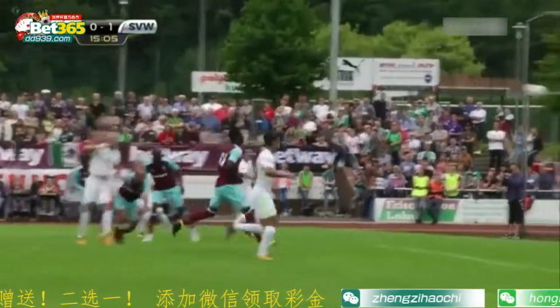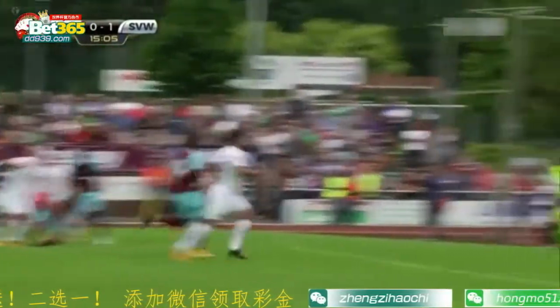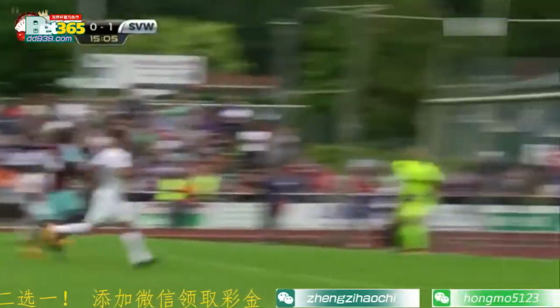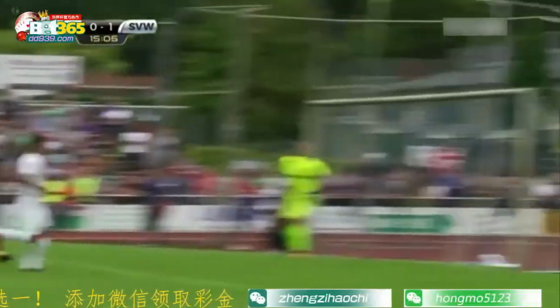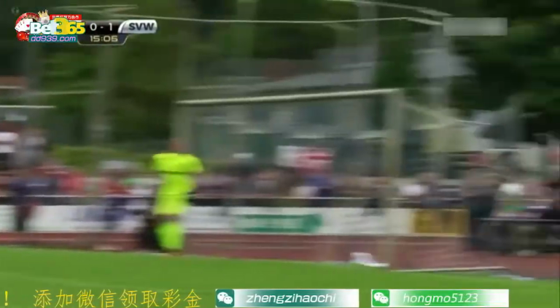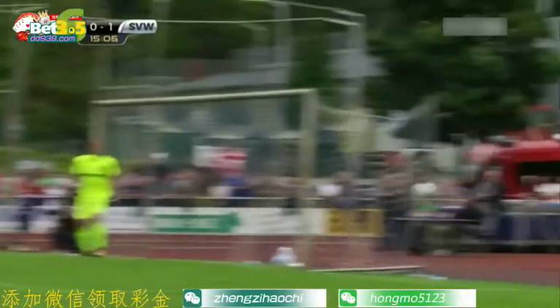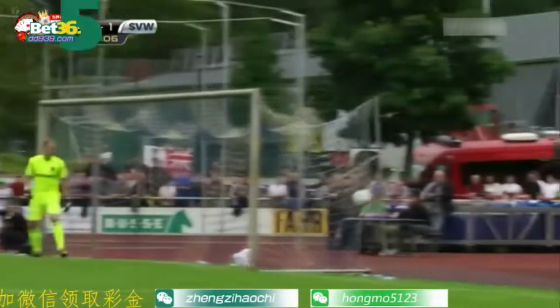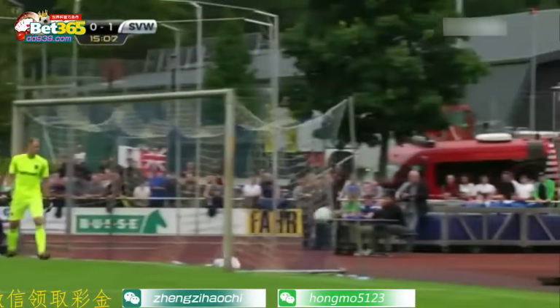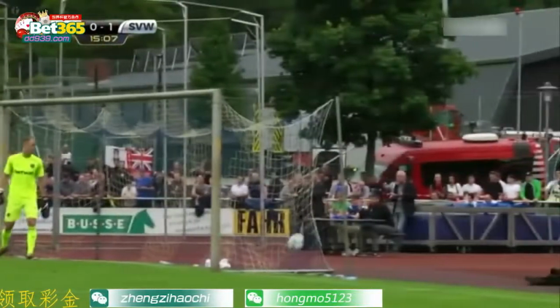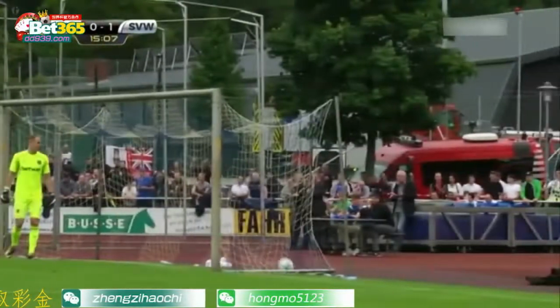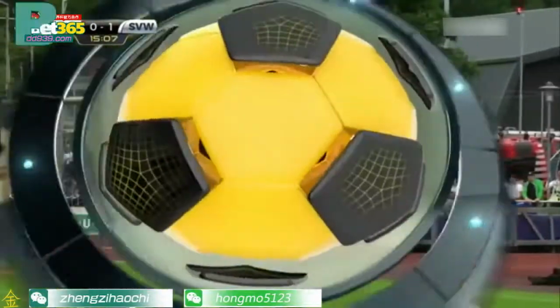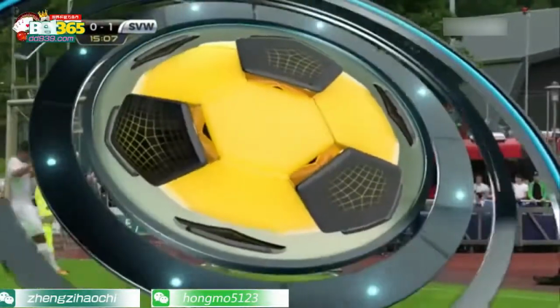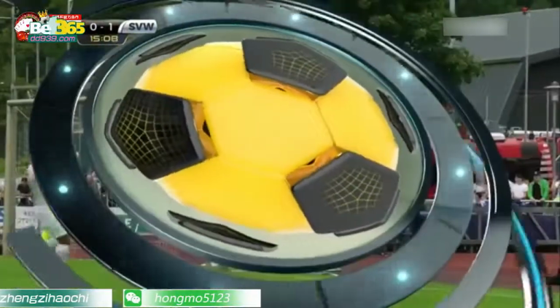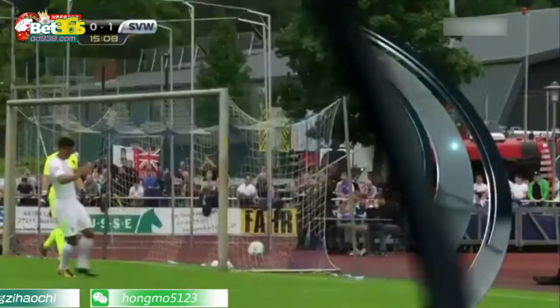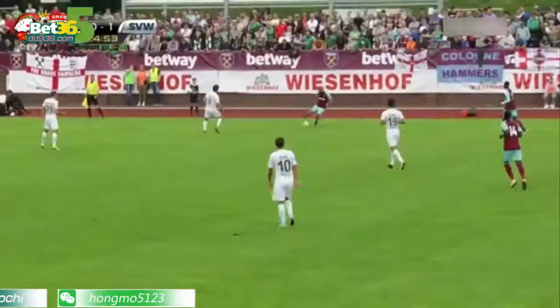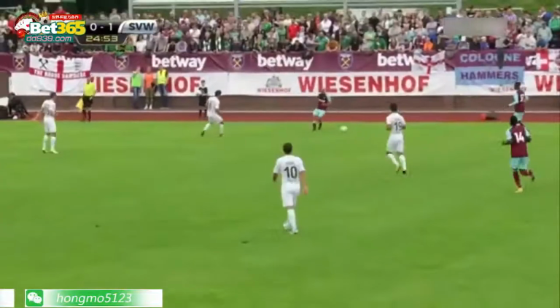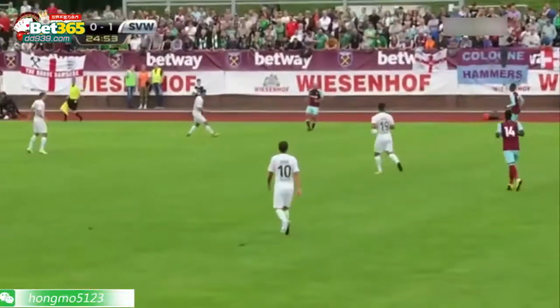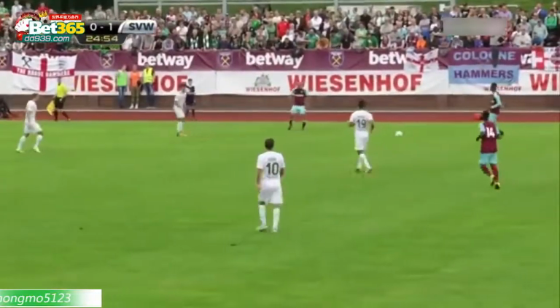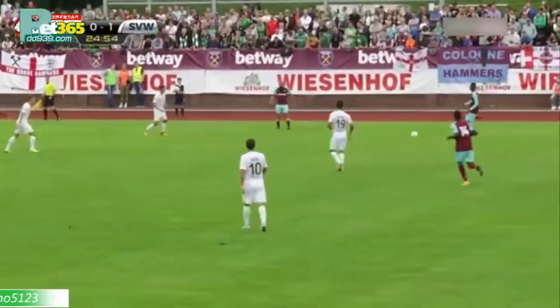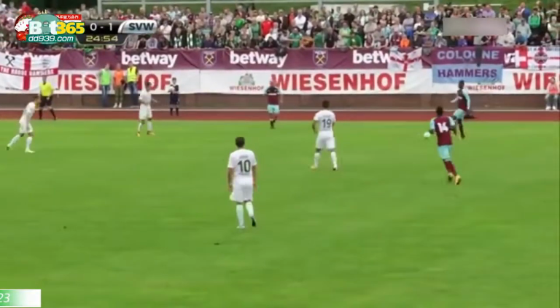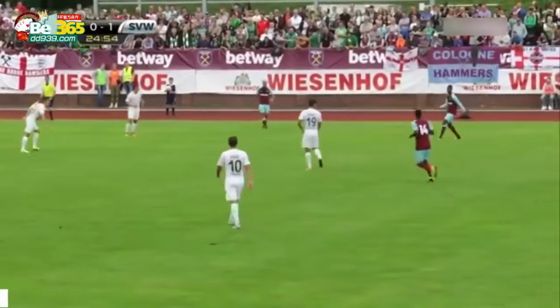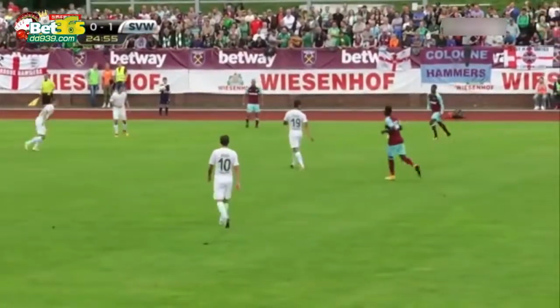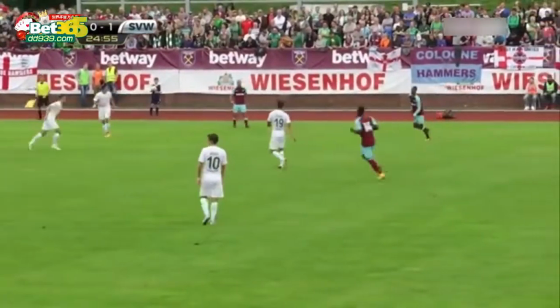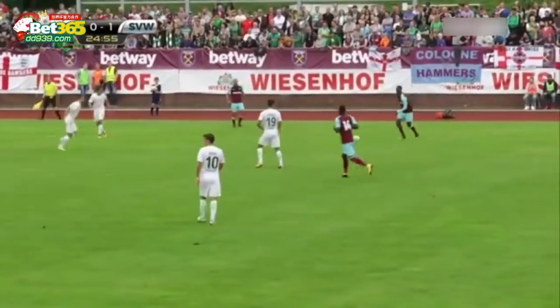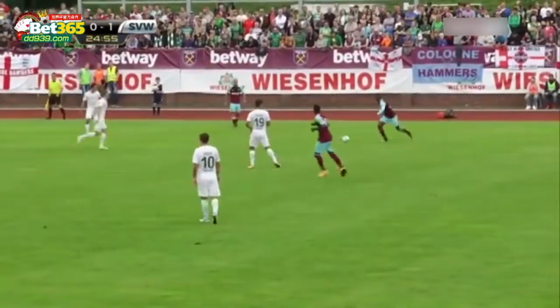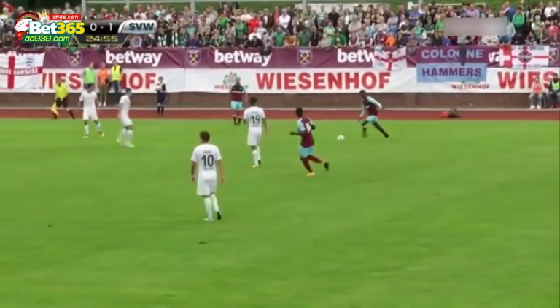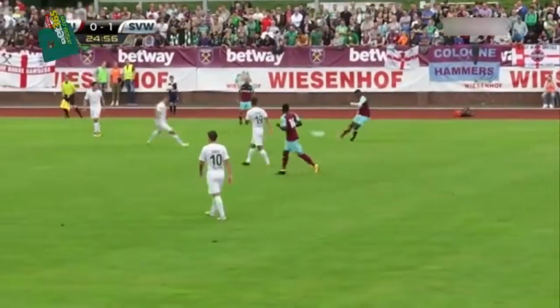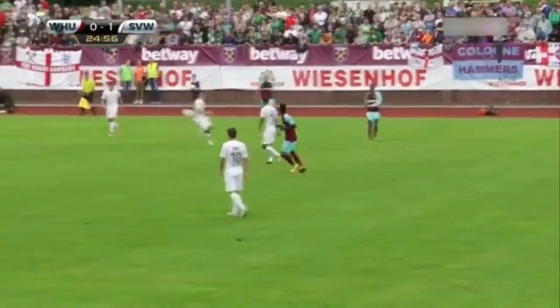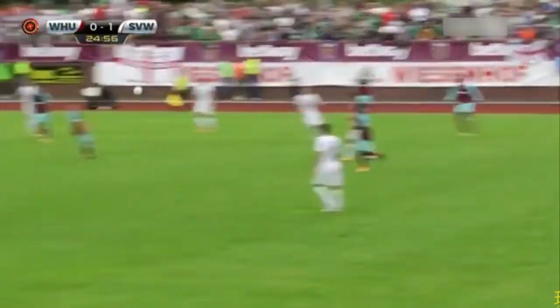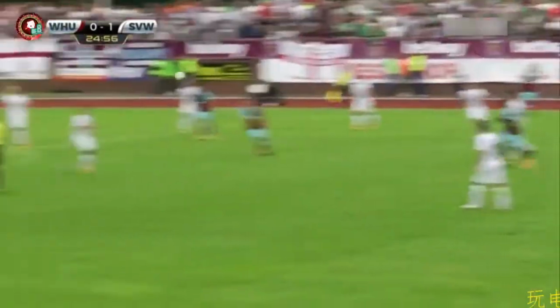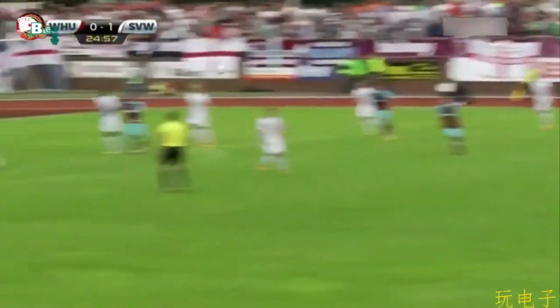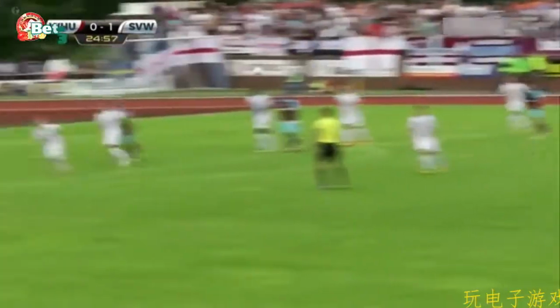And the Bundesliga side go ahead, making them the fifth-highest scorers but the worst defence in the Bundesliga.